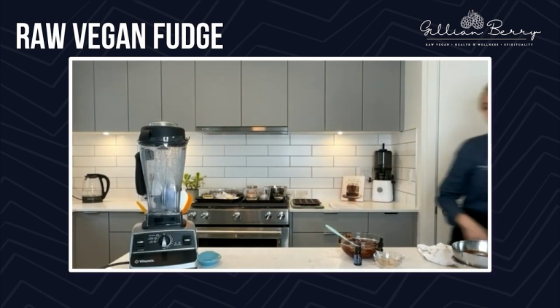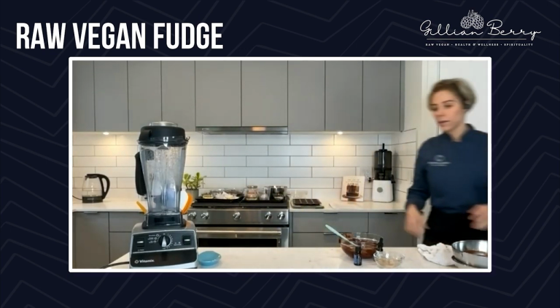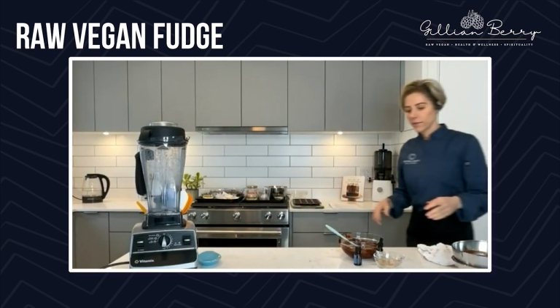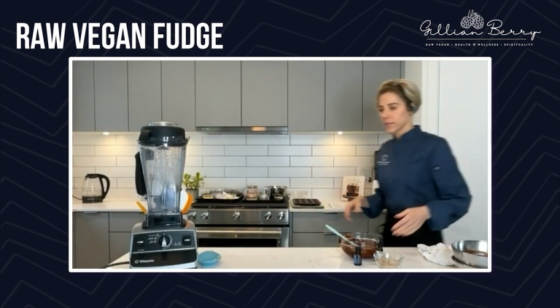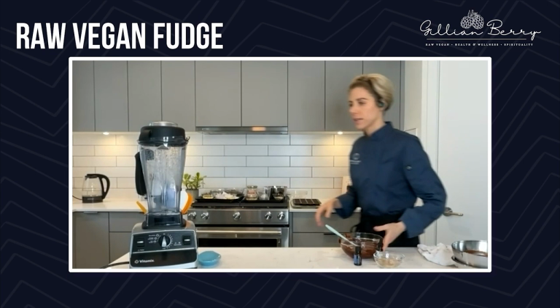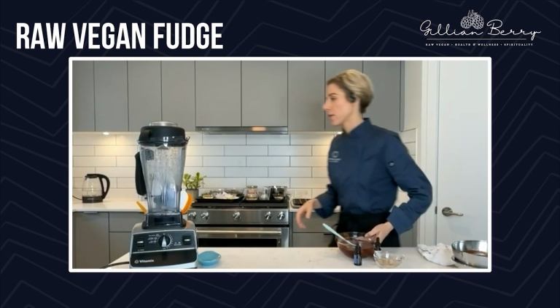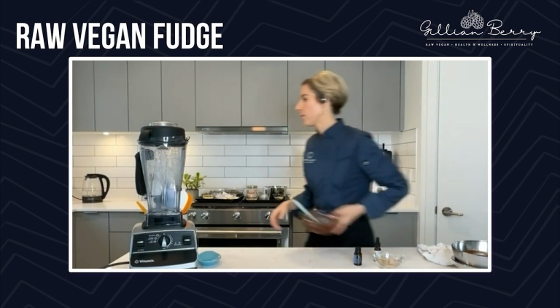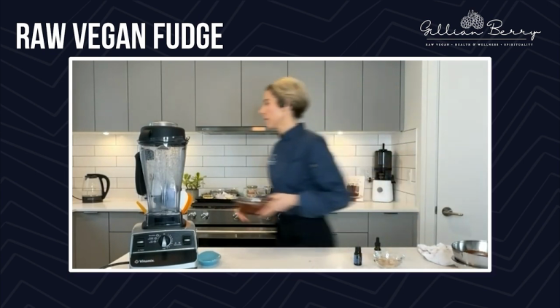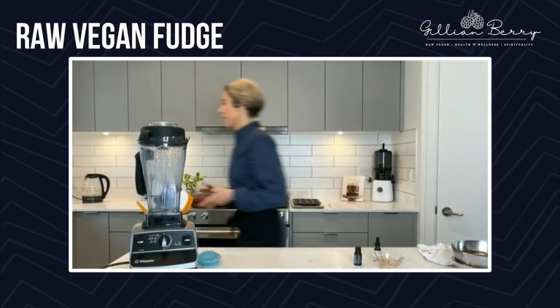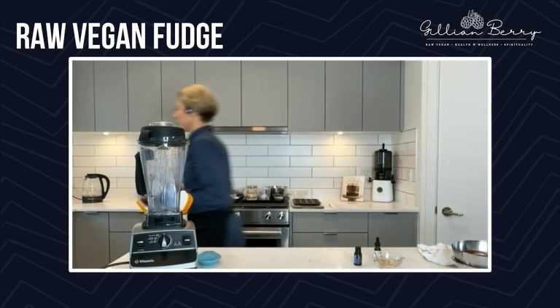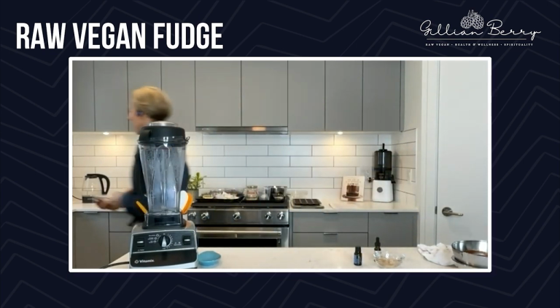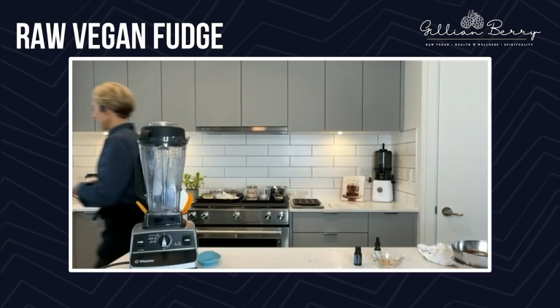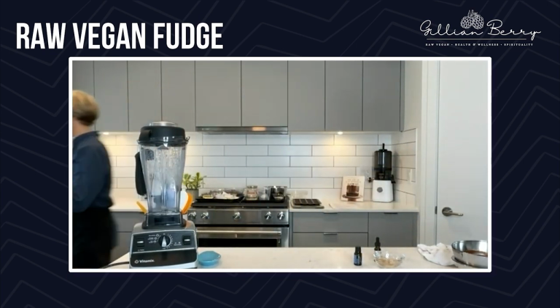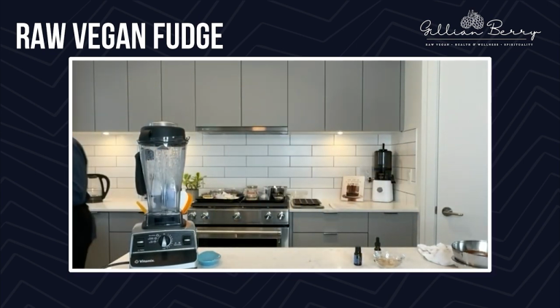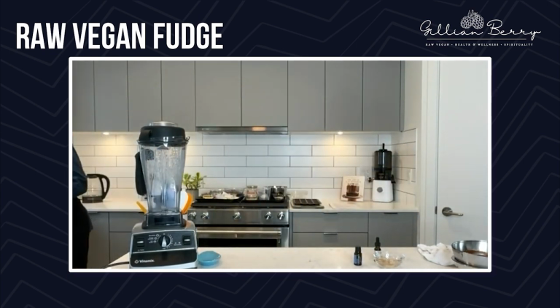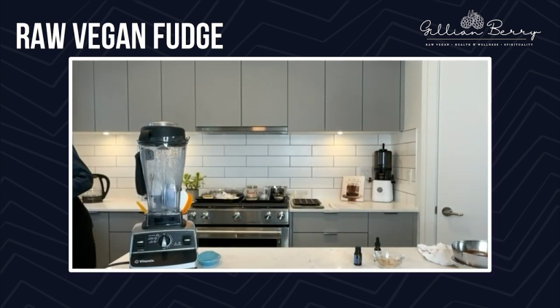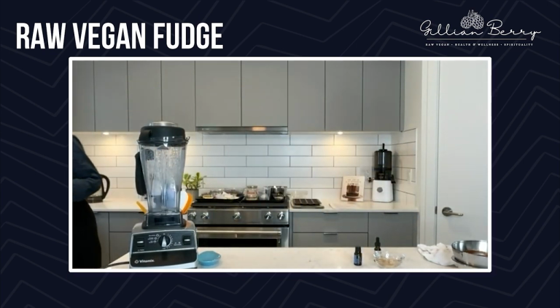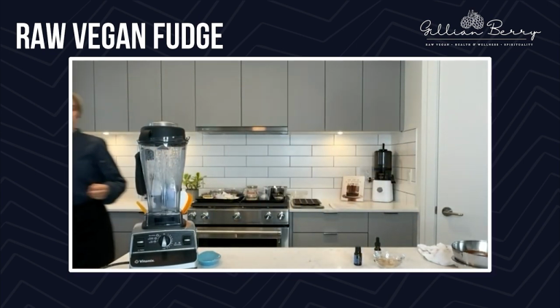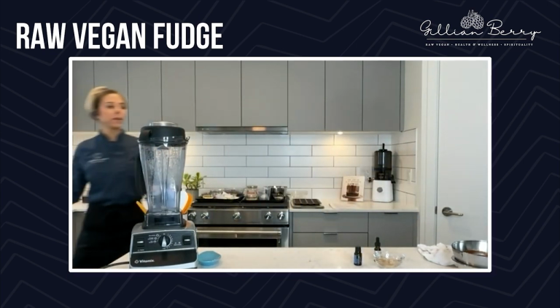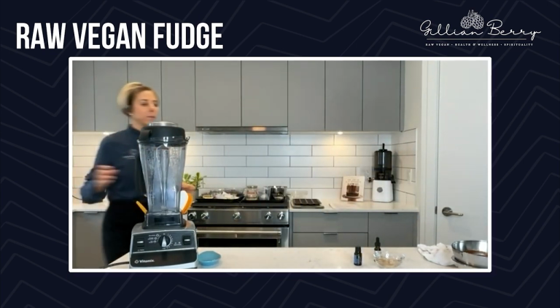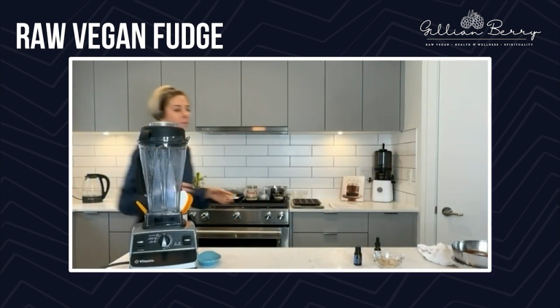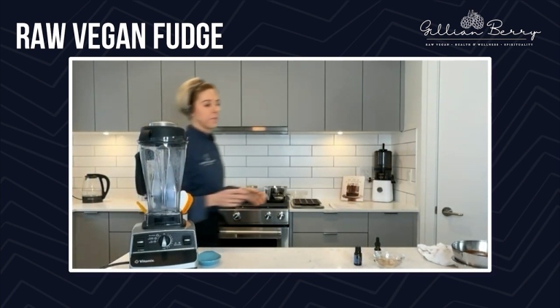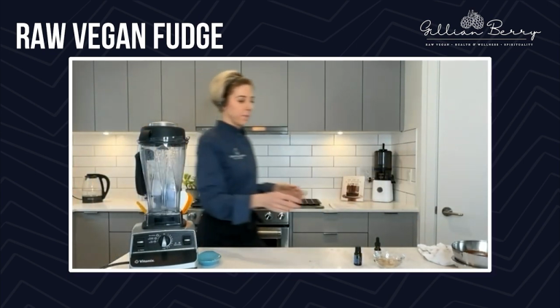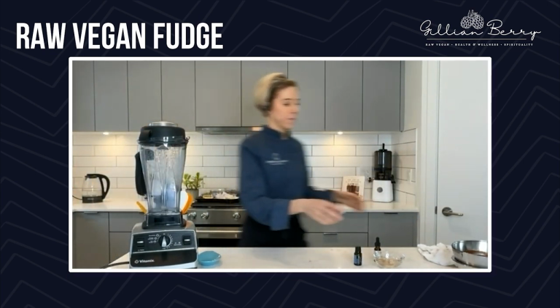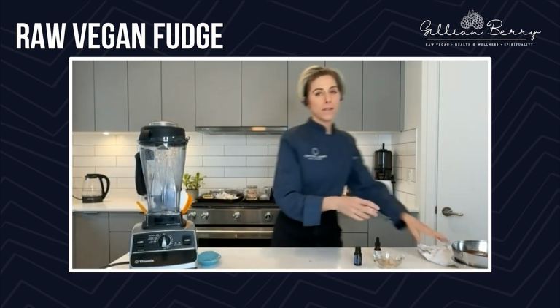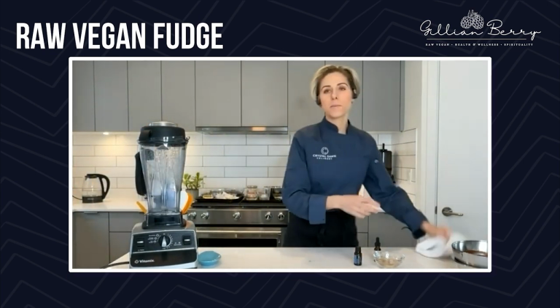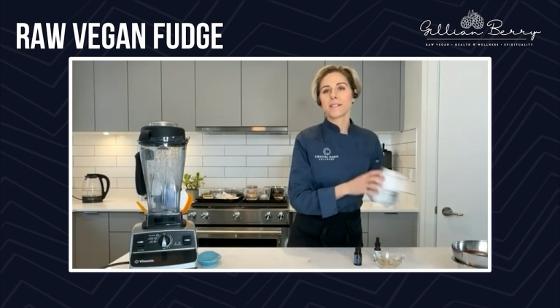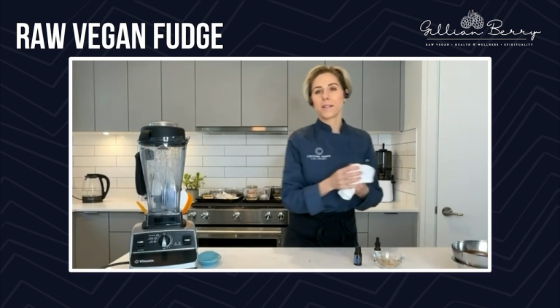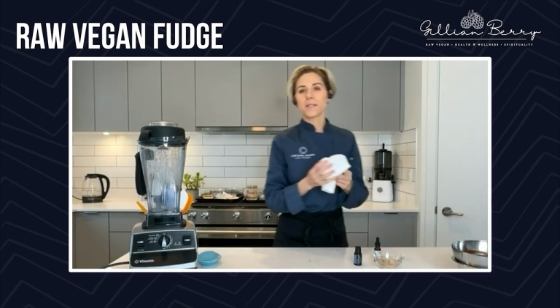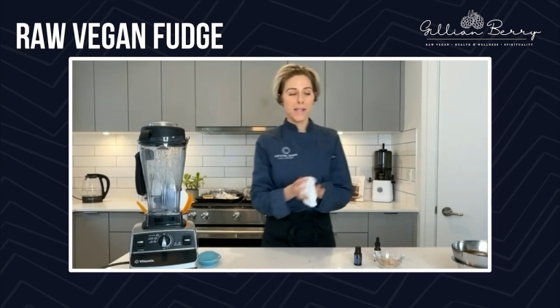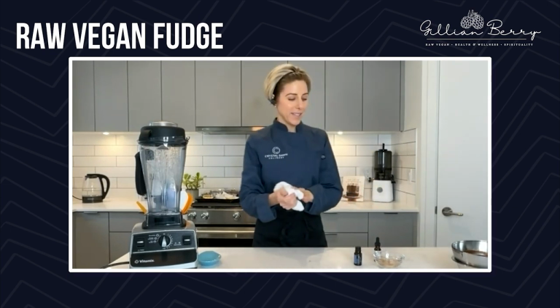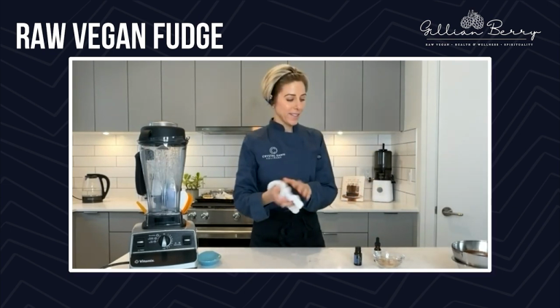Oh, my freezer is so full — it's hard to fit anything in there. So many desserts! Too many desserts.